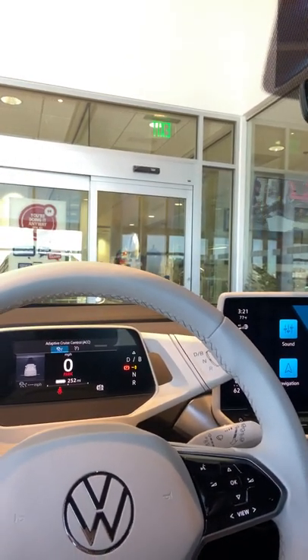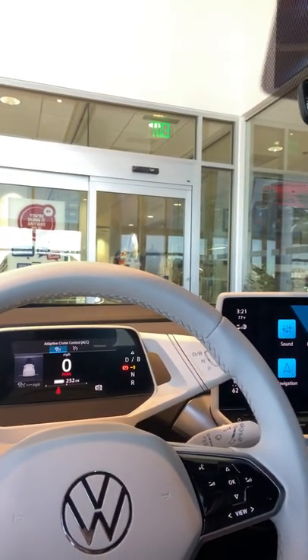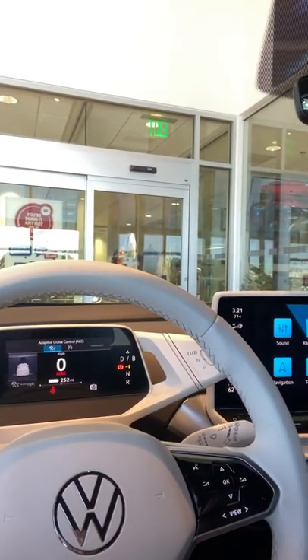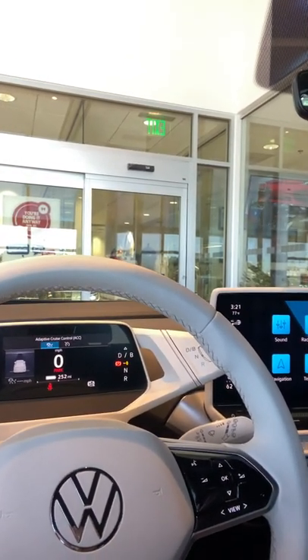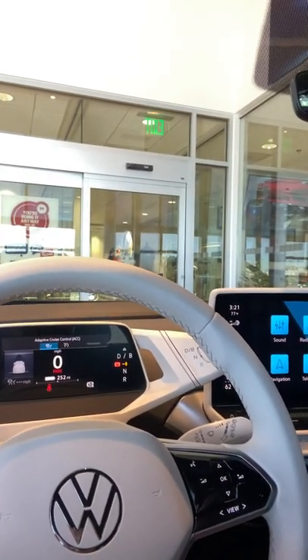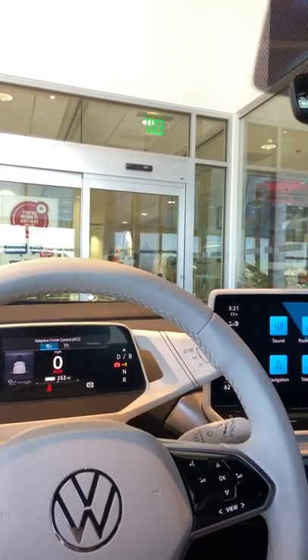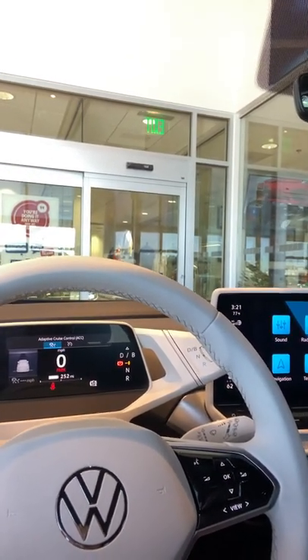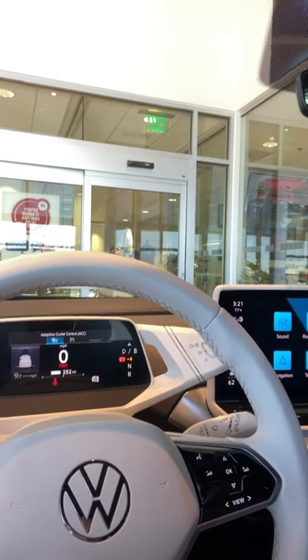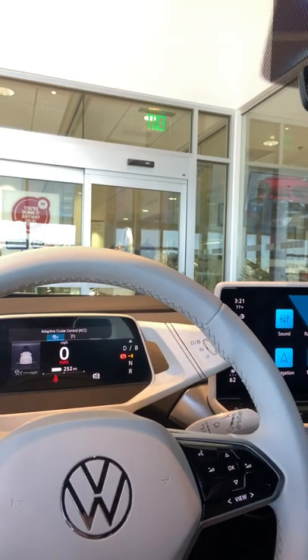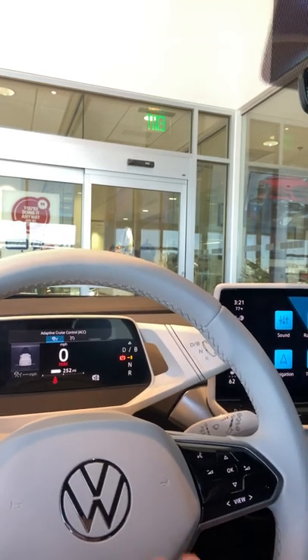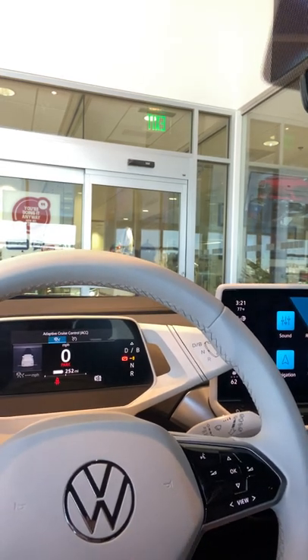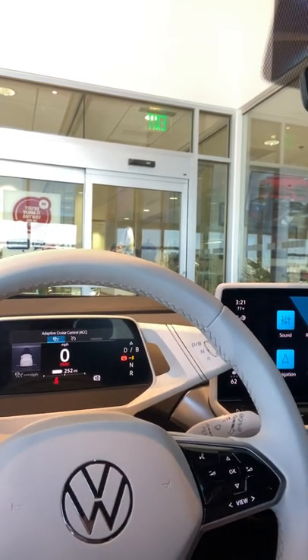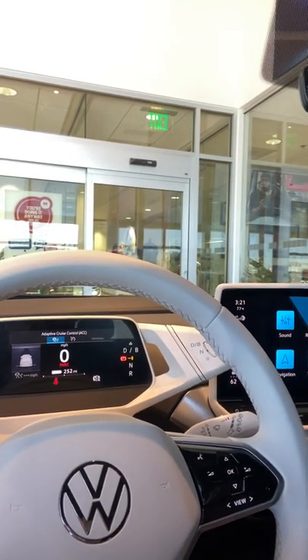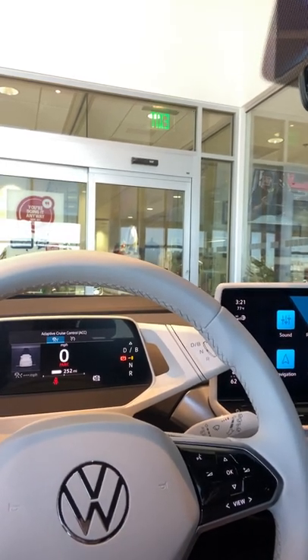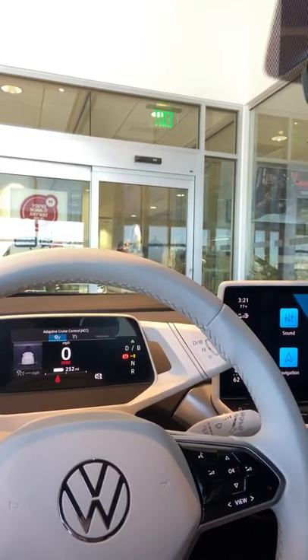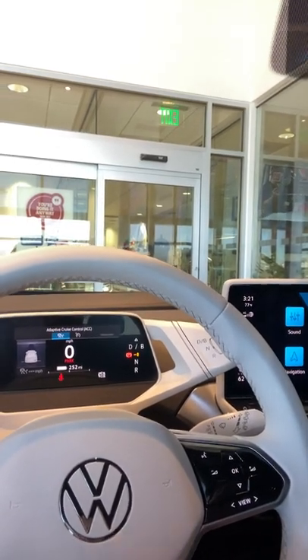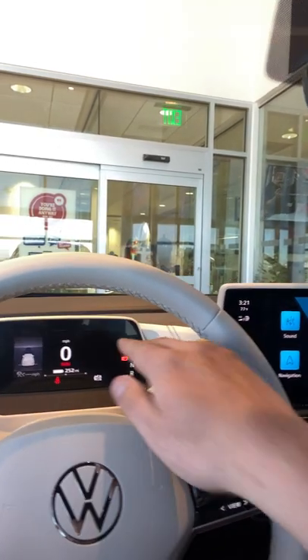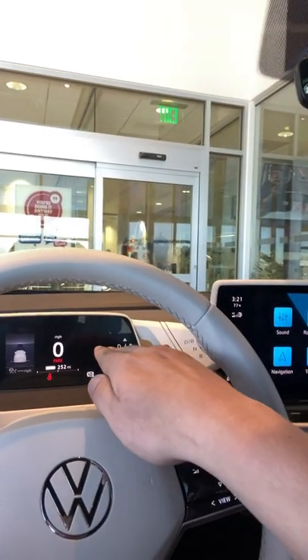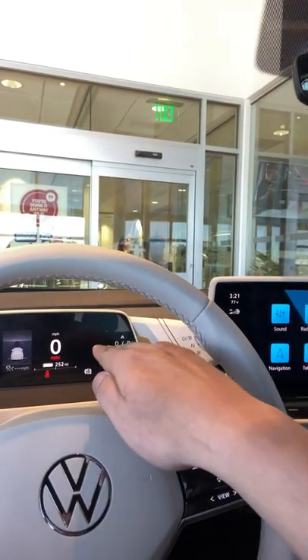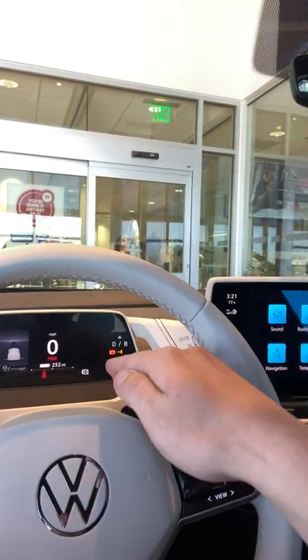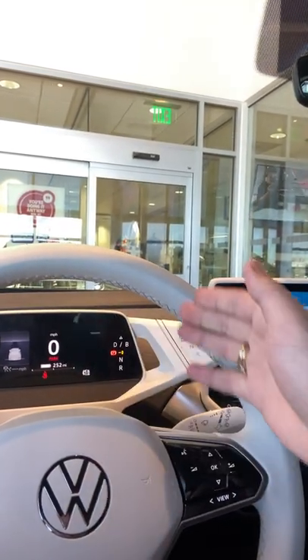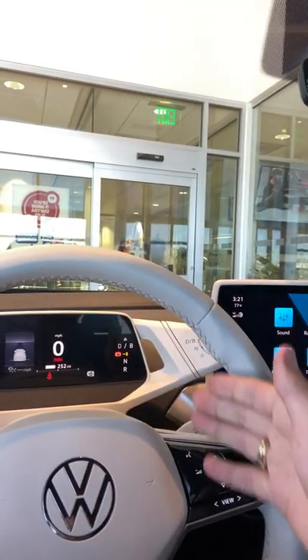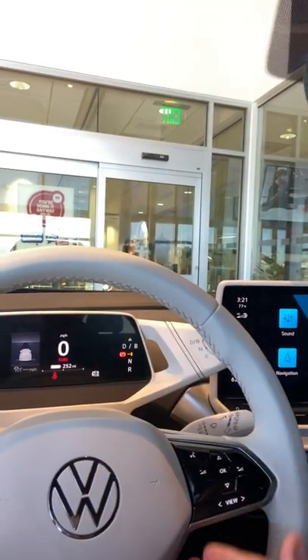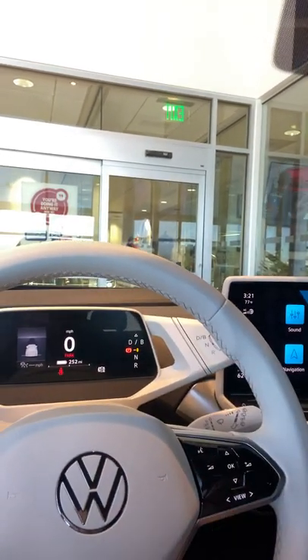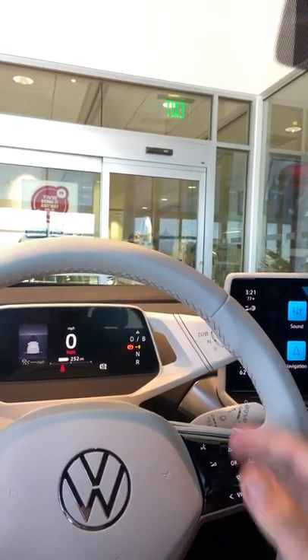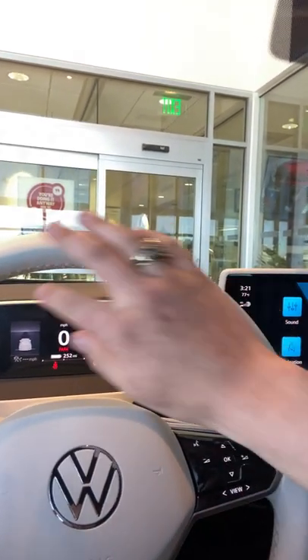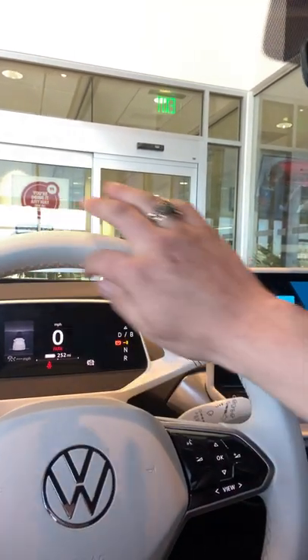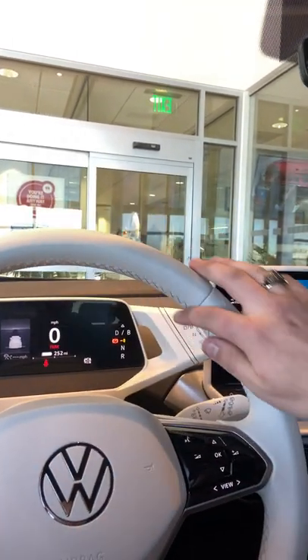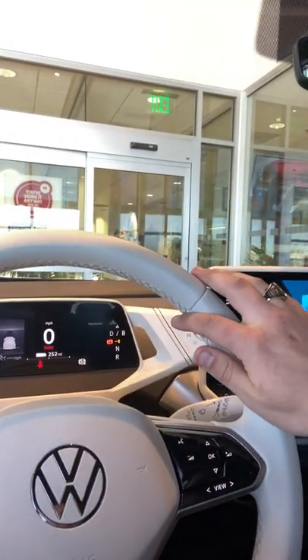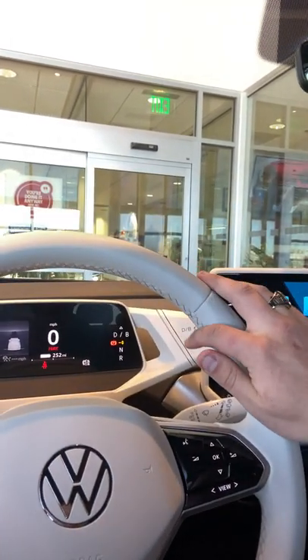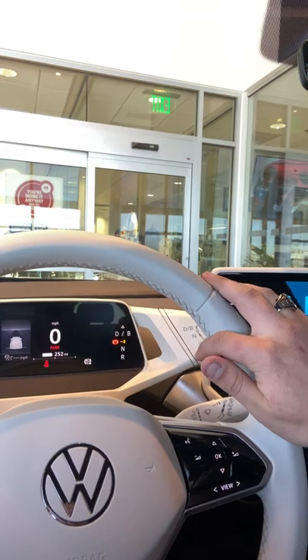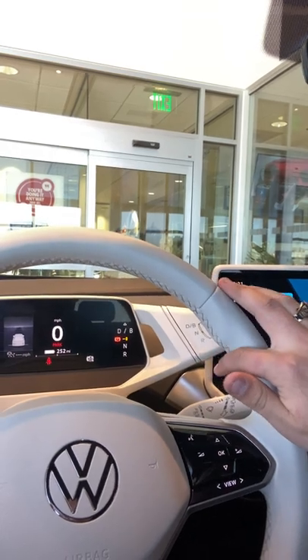Another really cool part about this car is that whenever you adjust your steering wheel, the dash actually moves with it, so you won't have the wheel in front of it ever.